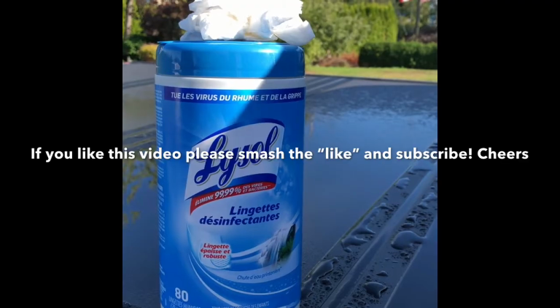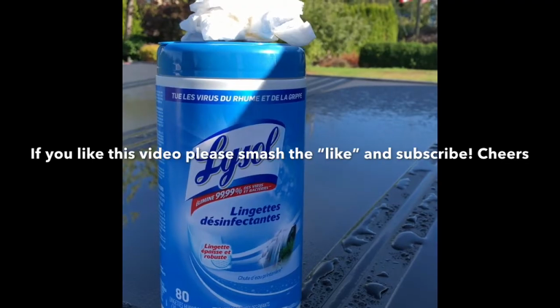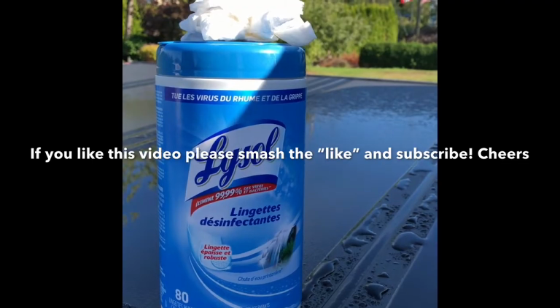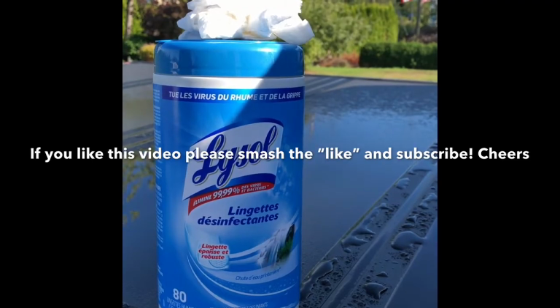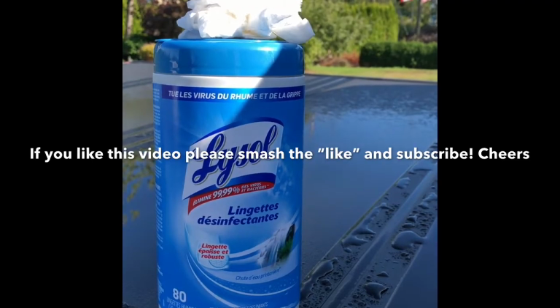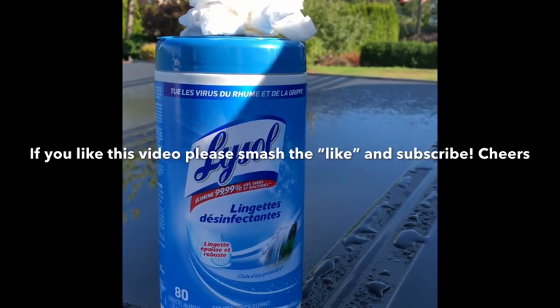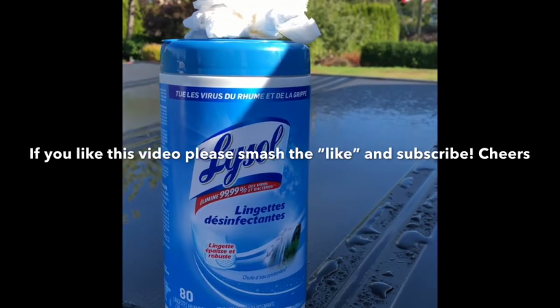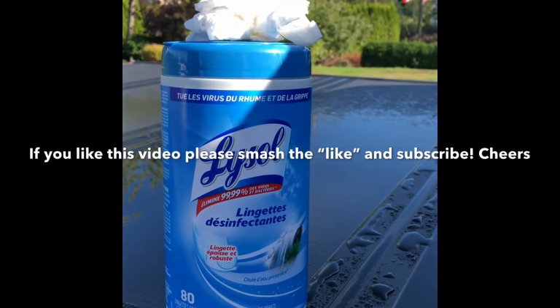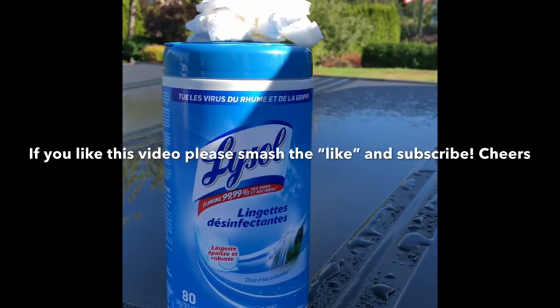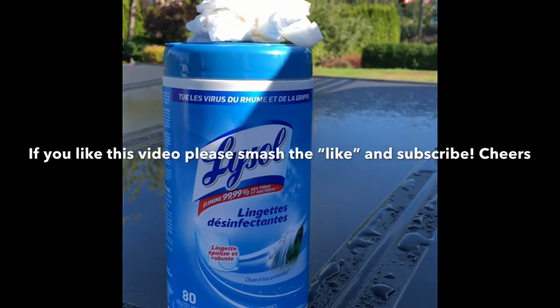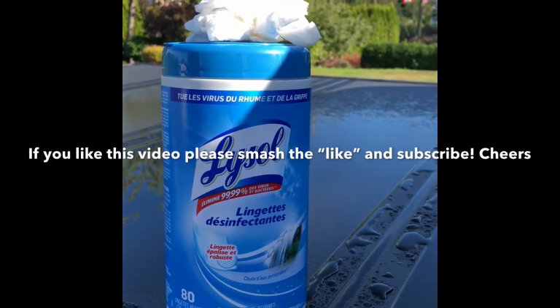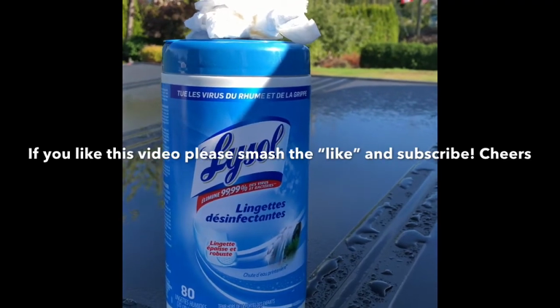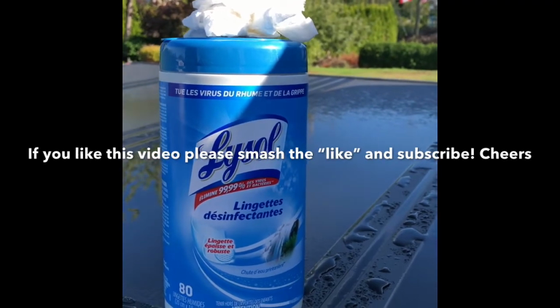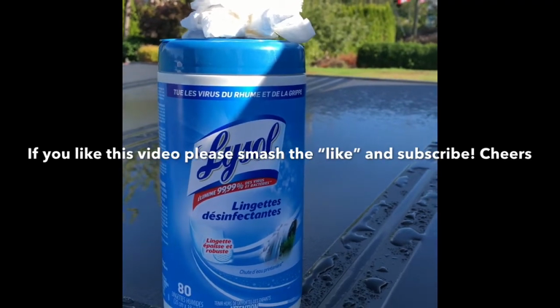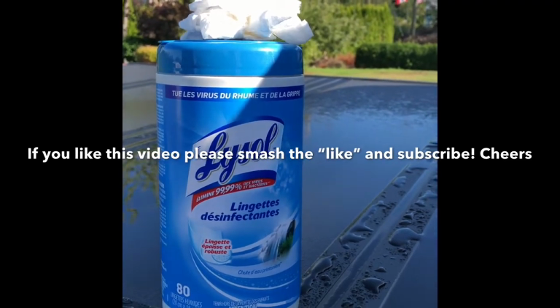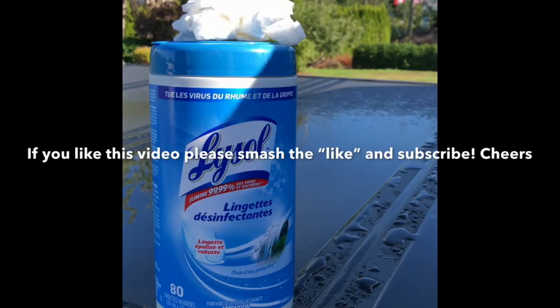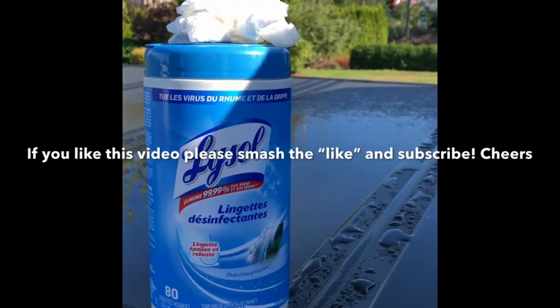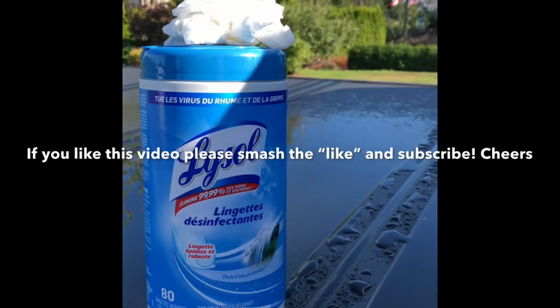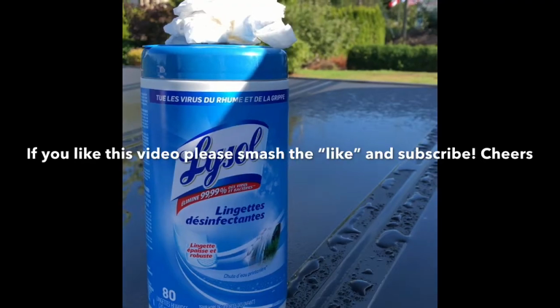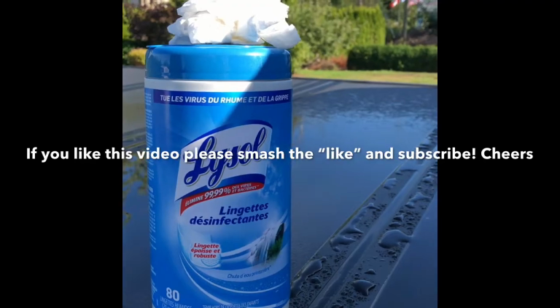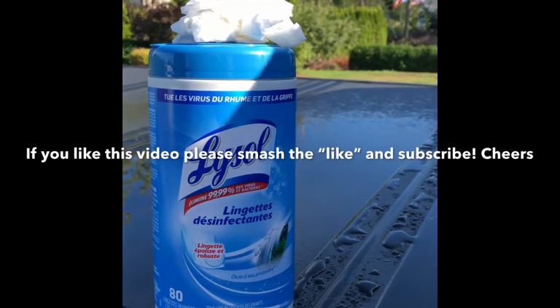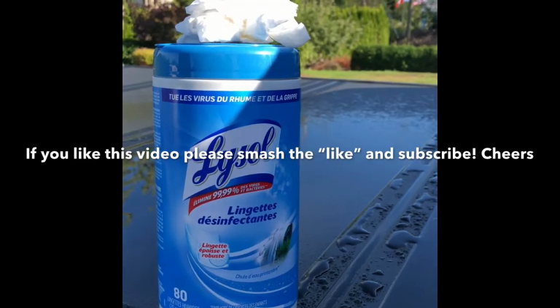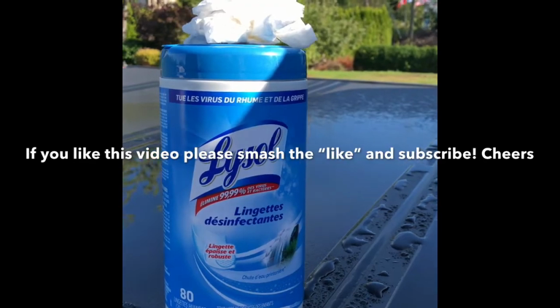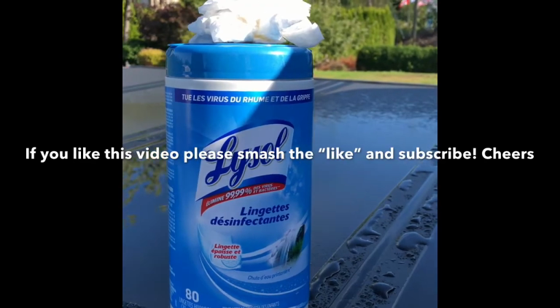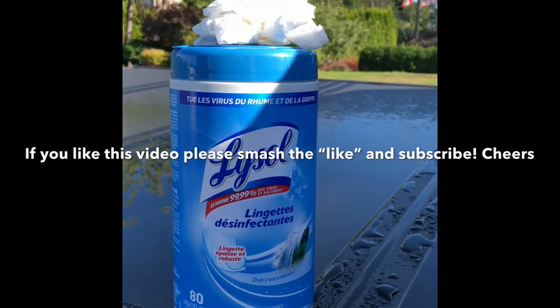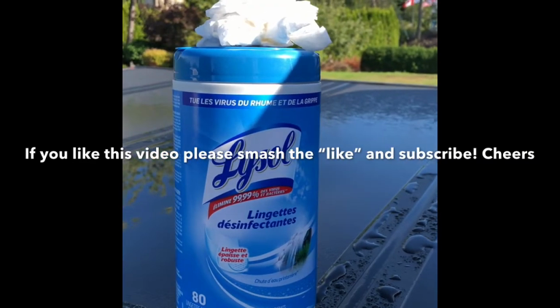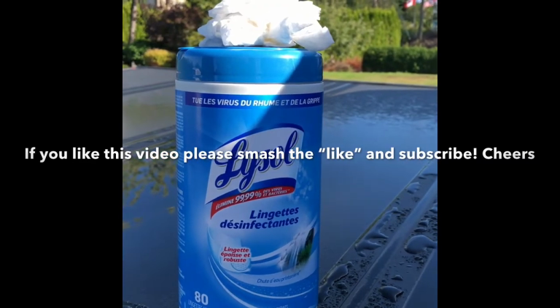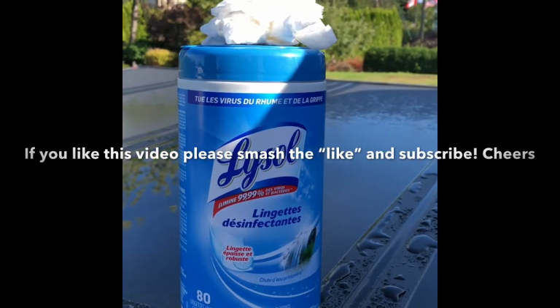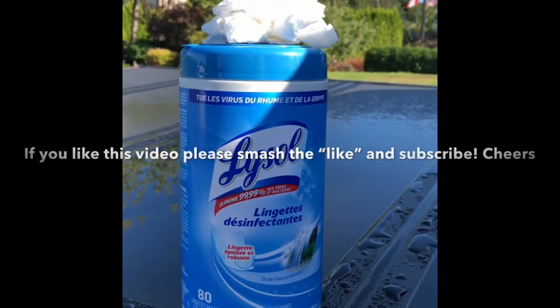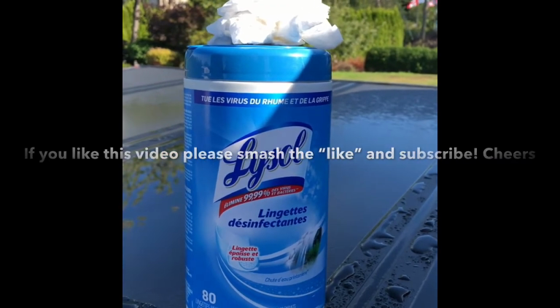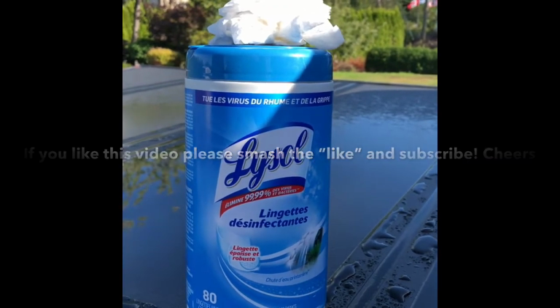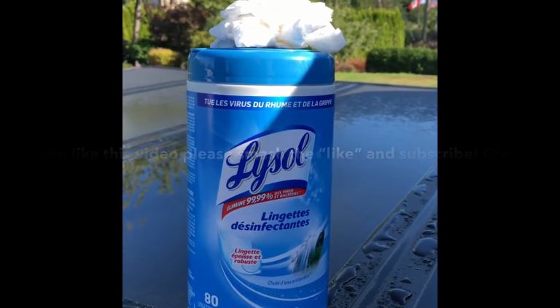If you like this video, please like, subscribe, and comment below. Thank you so much — cheers!